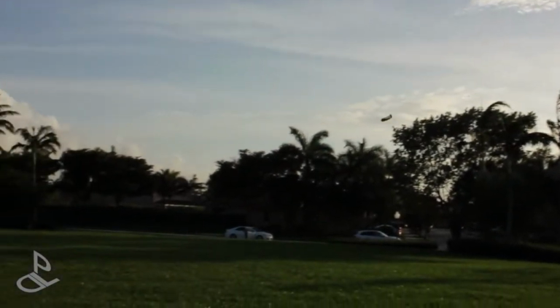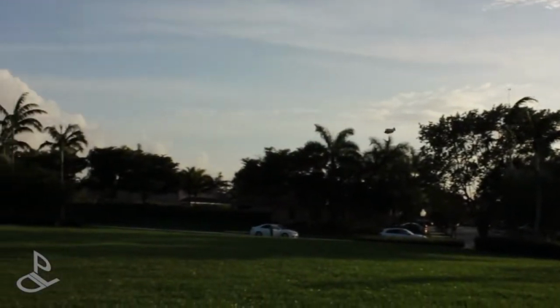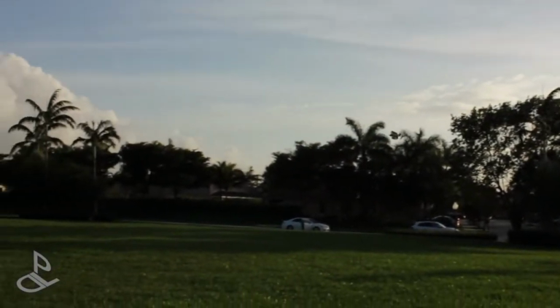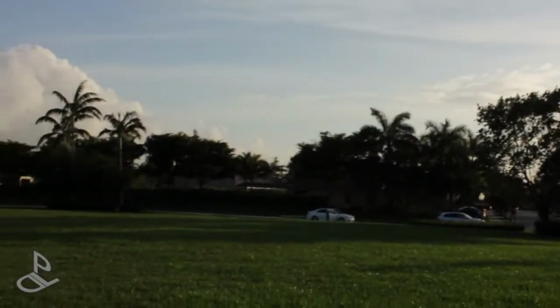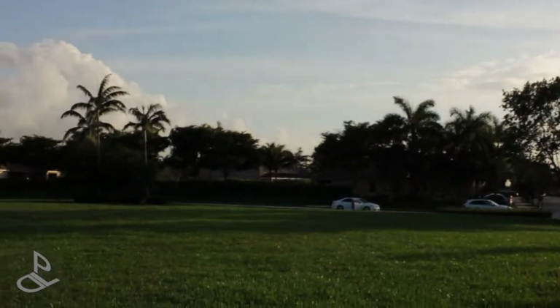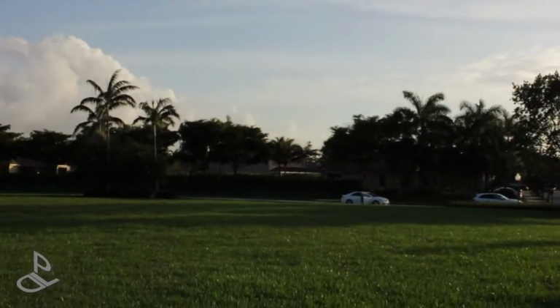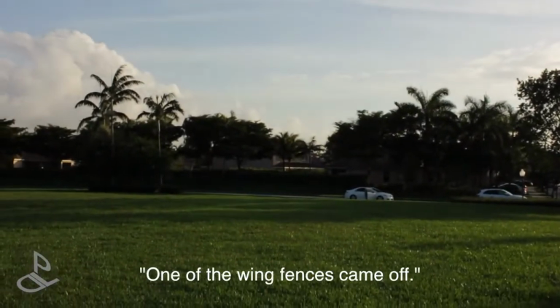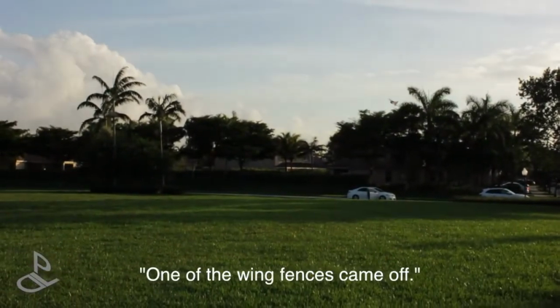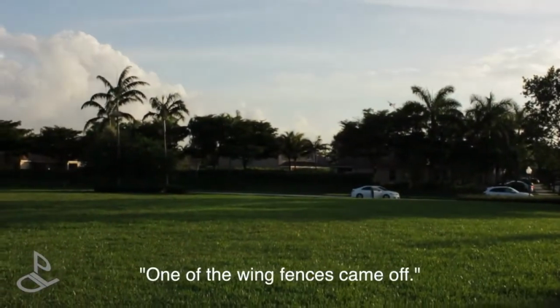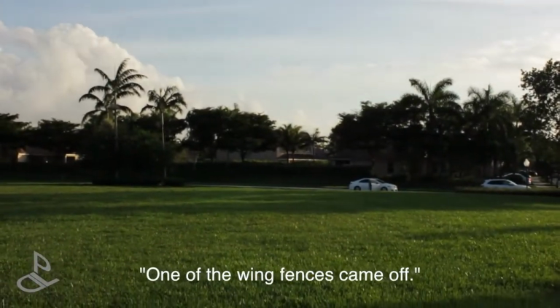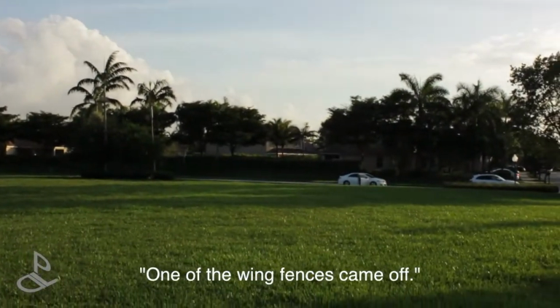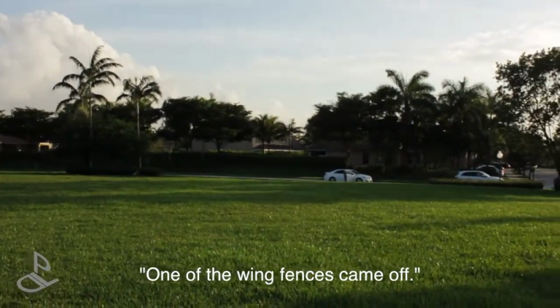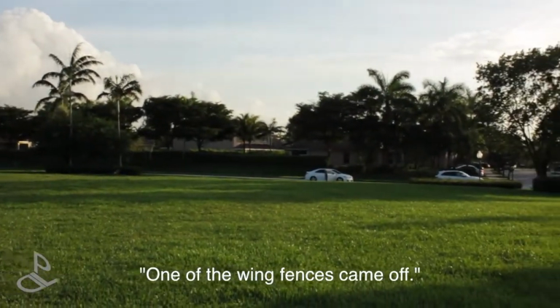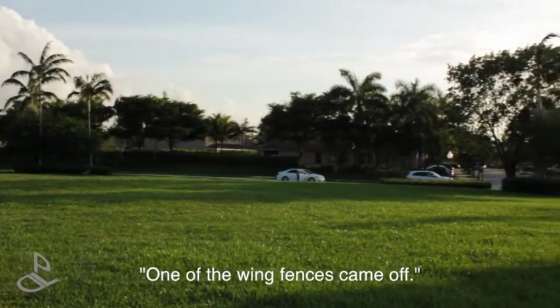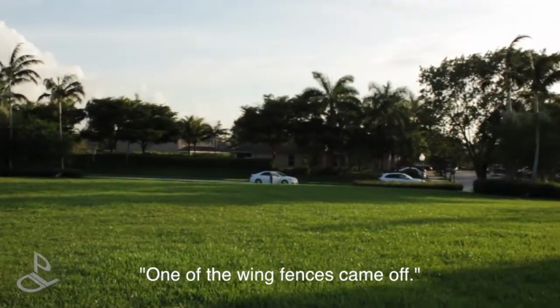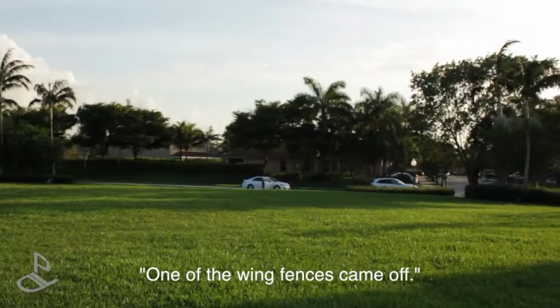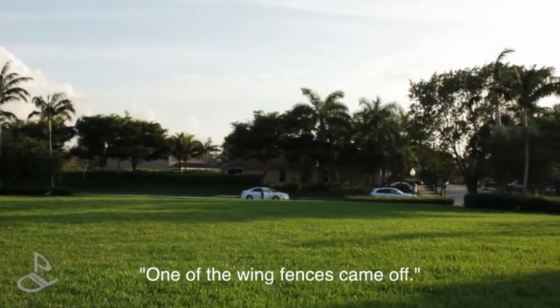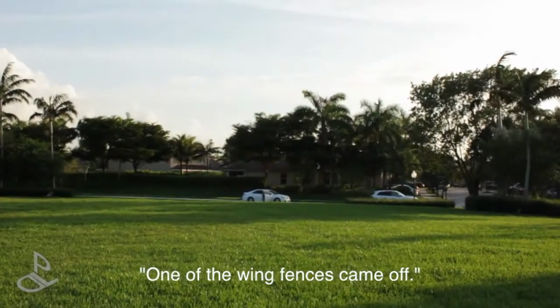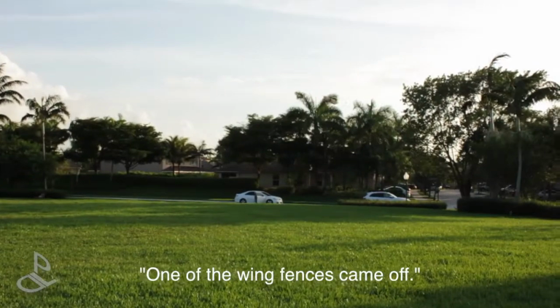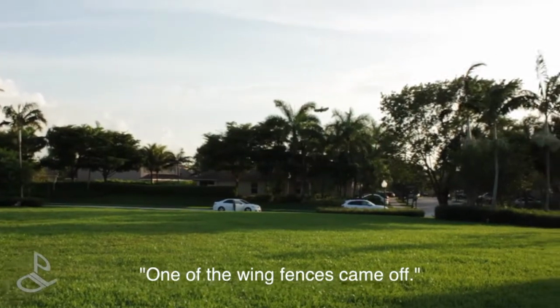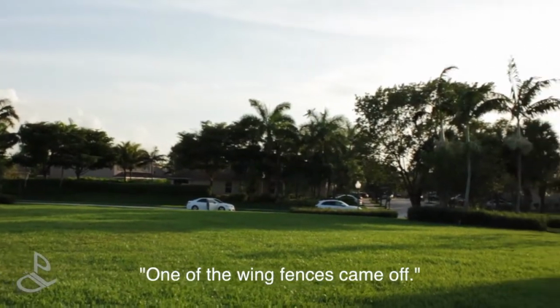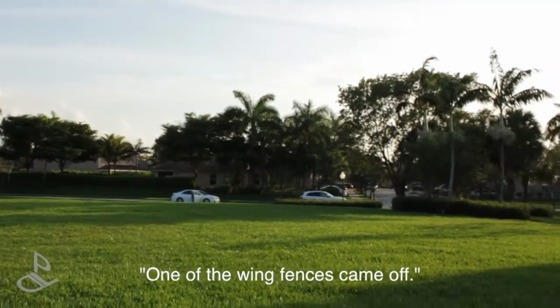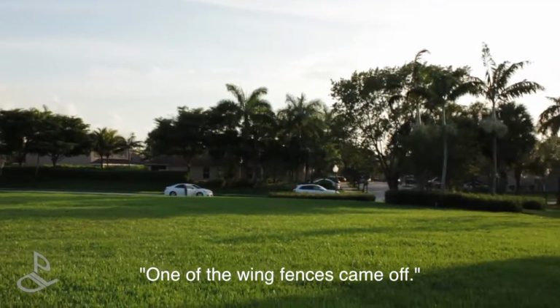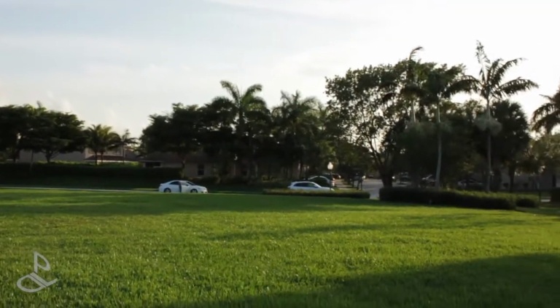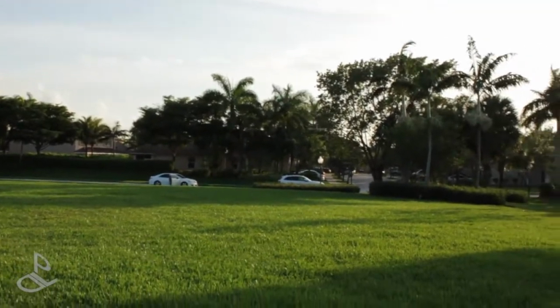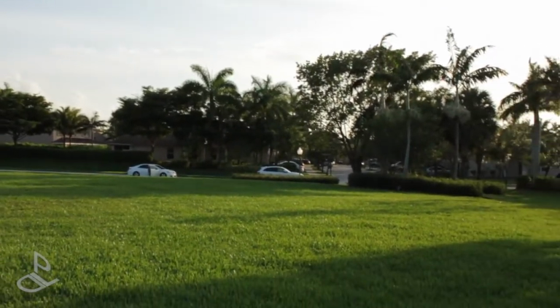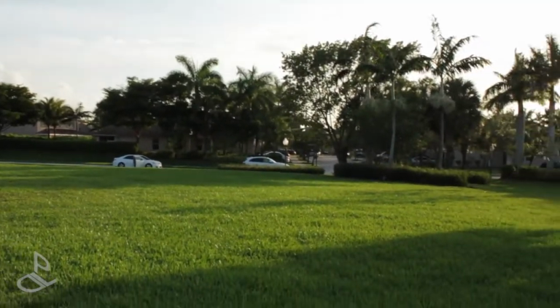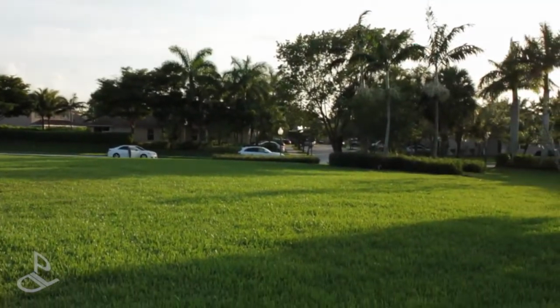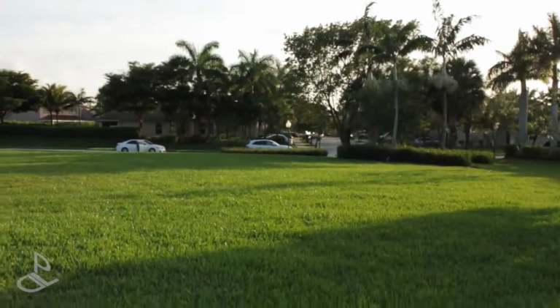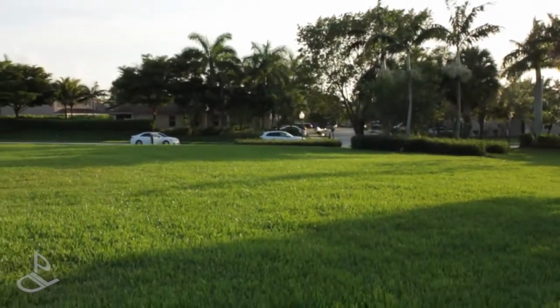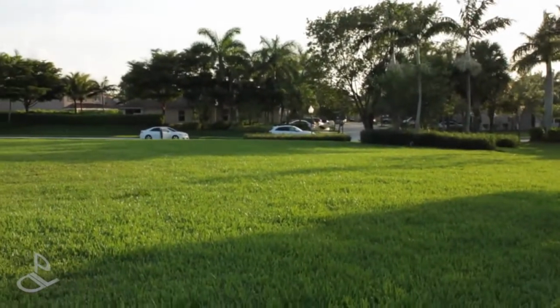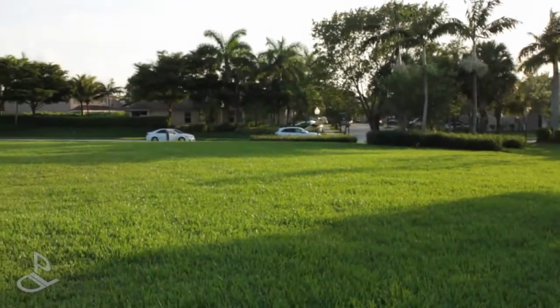One of the wing fences came off during the flight!